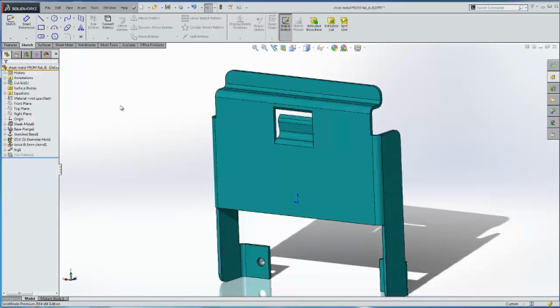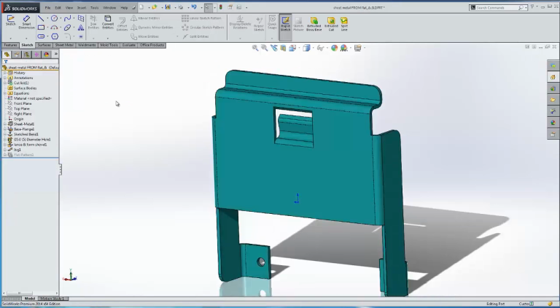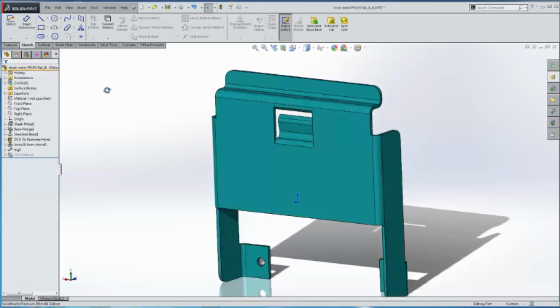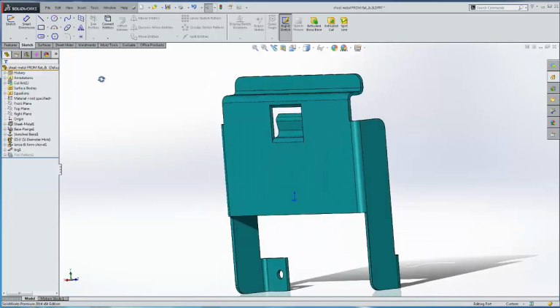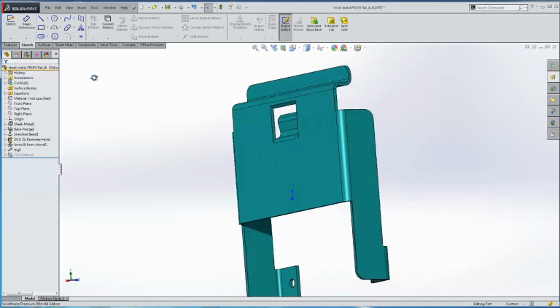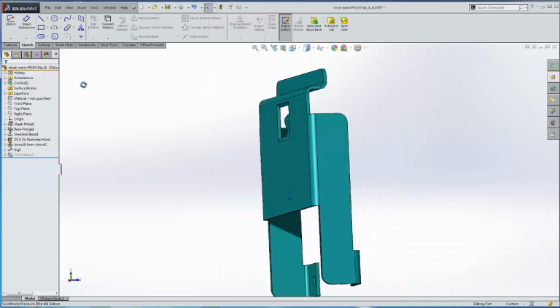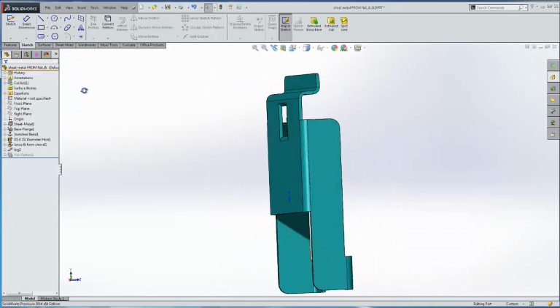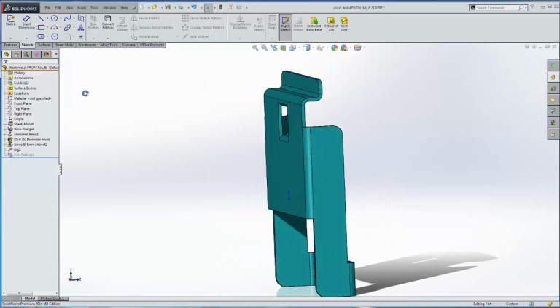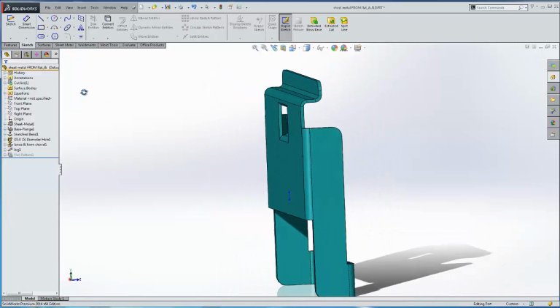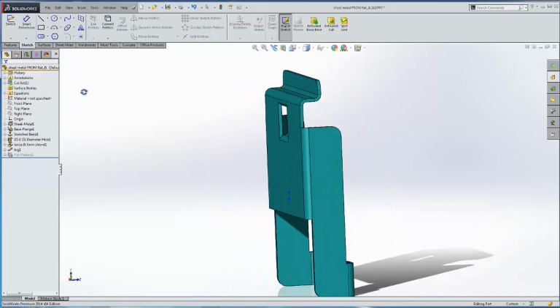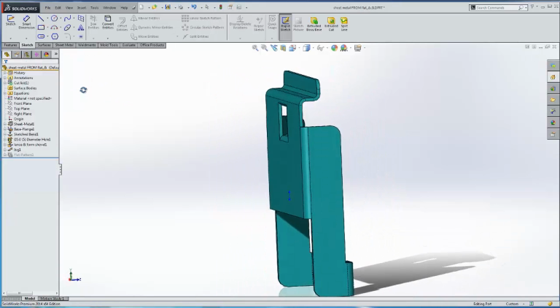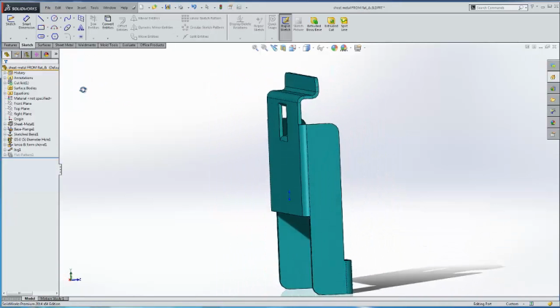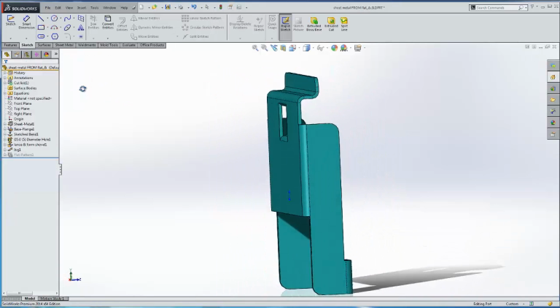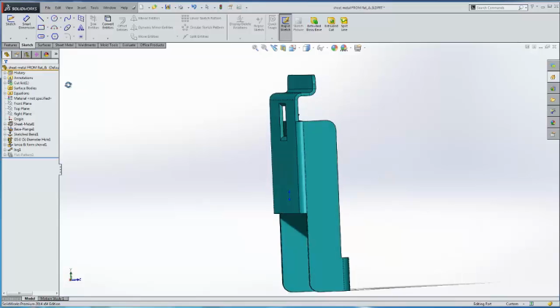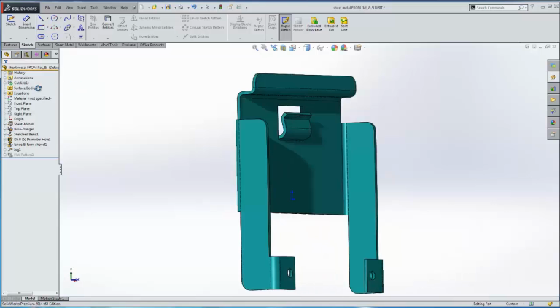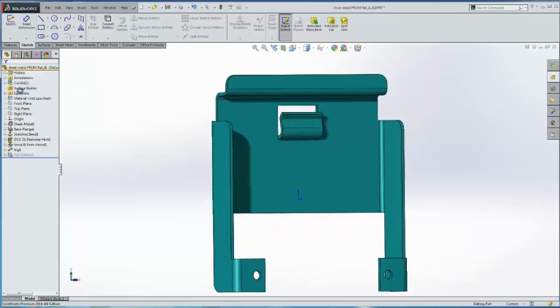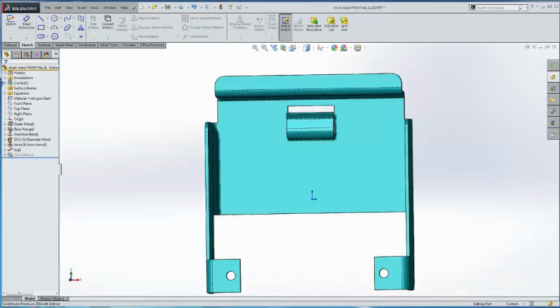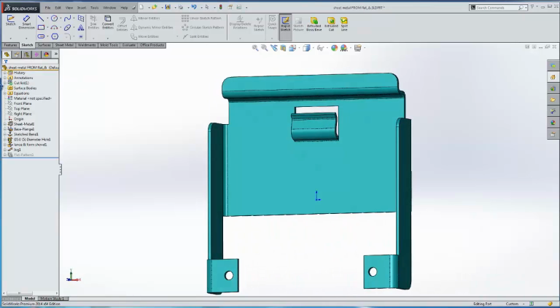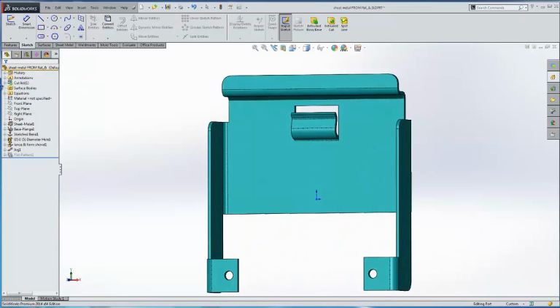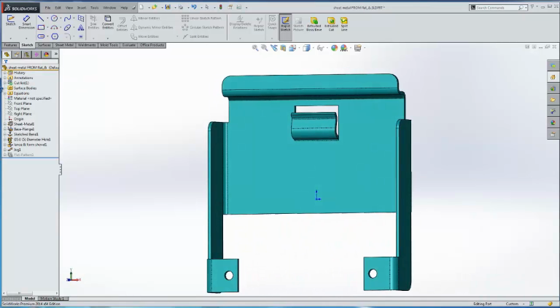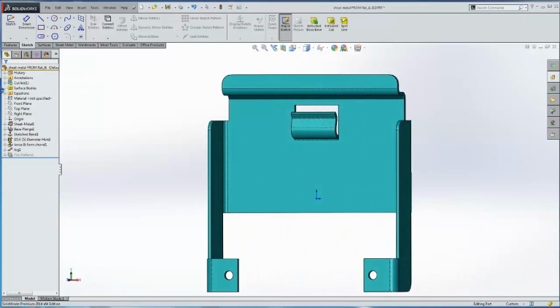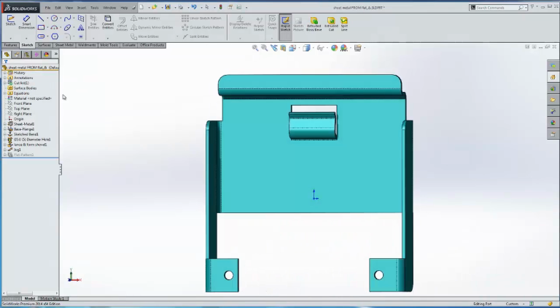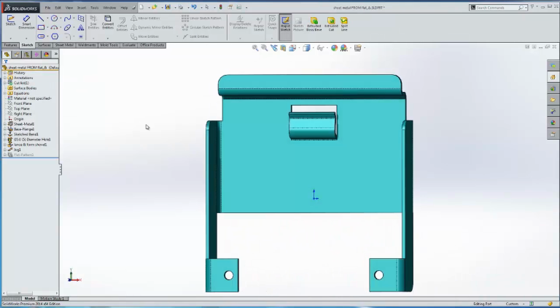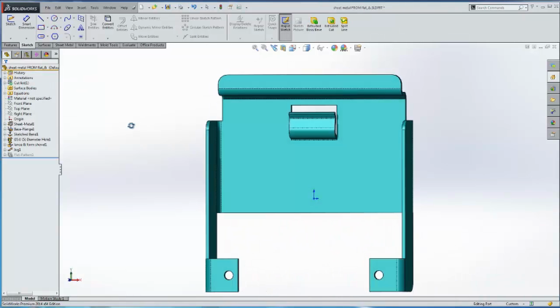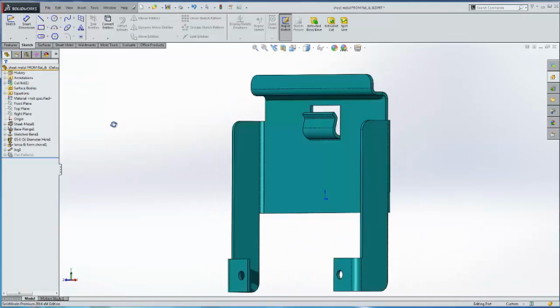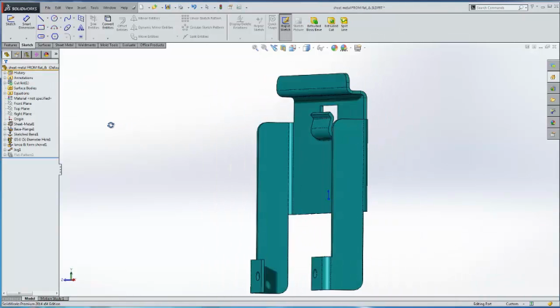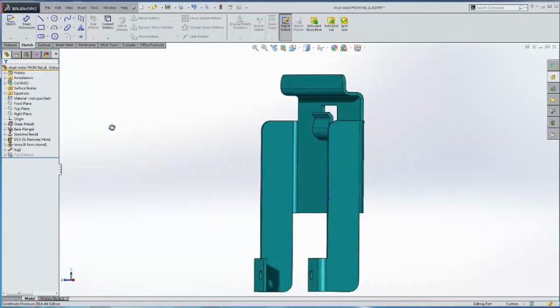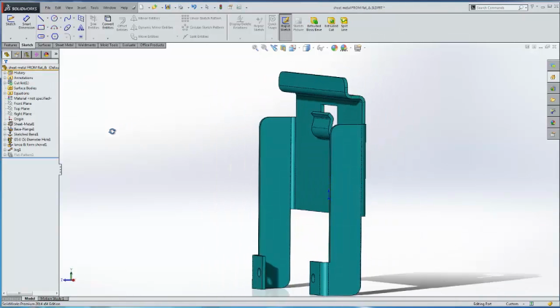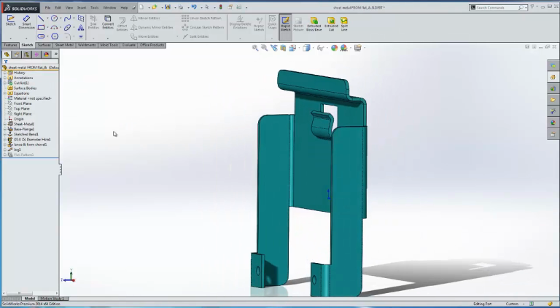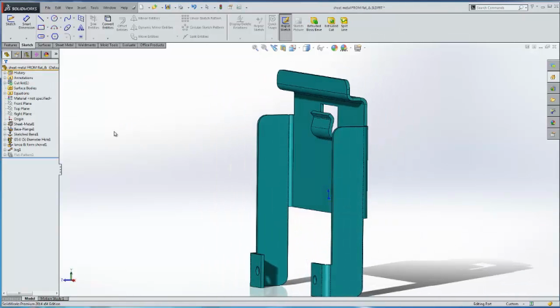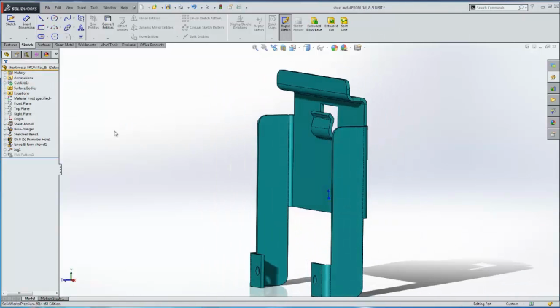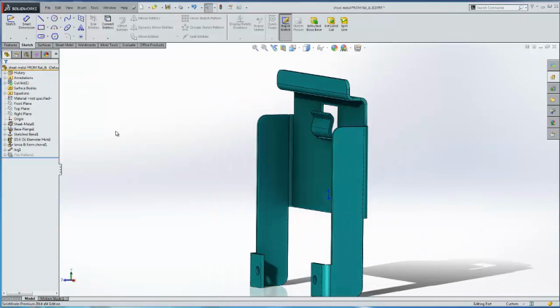And our jog is created. This is Adam Hughes with GoEngineer. Thanks for watching.